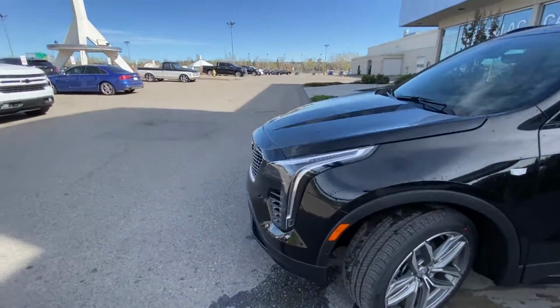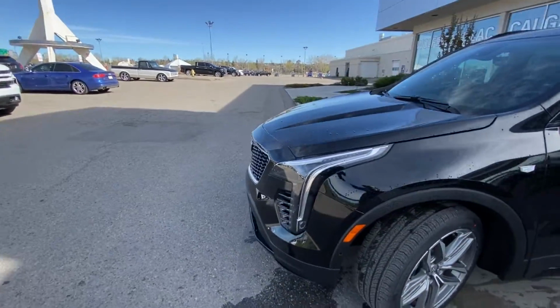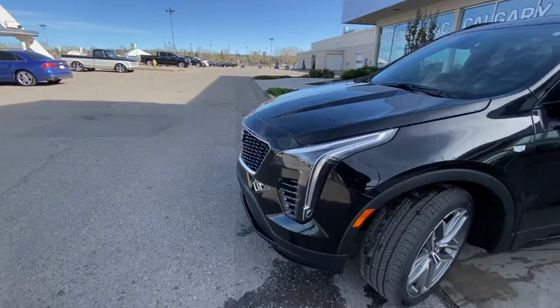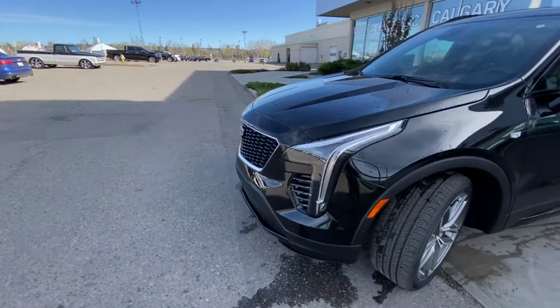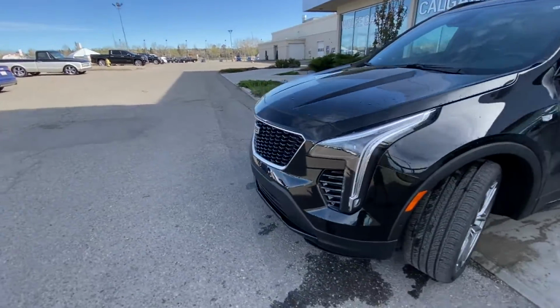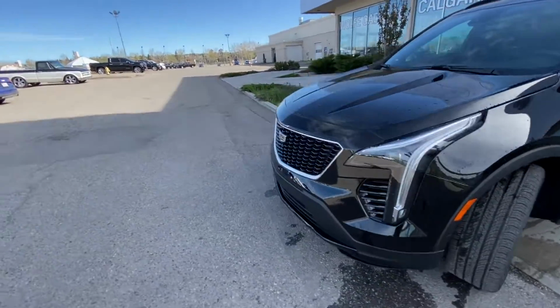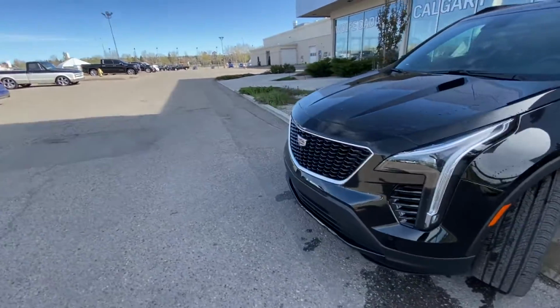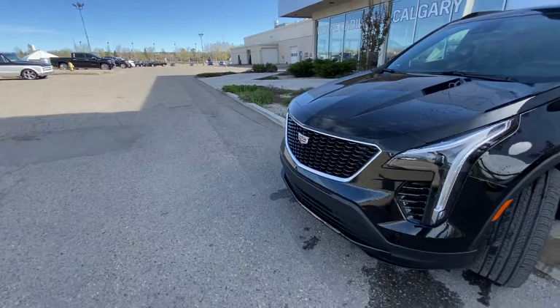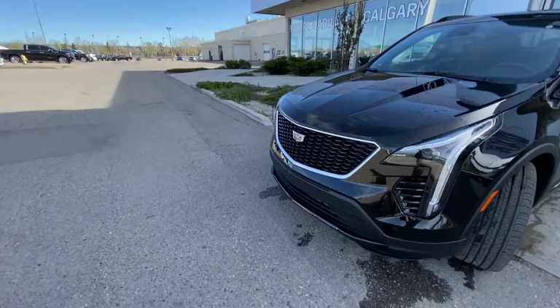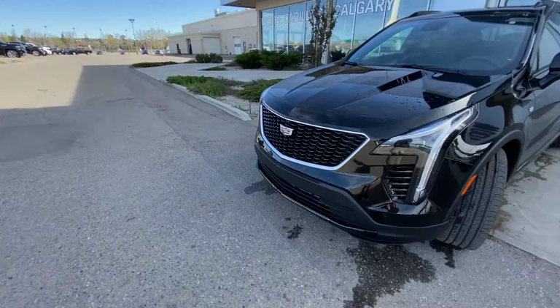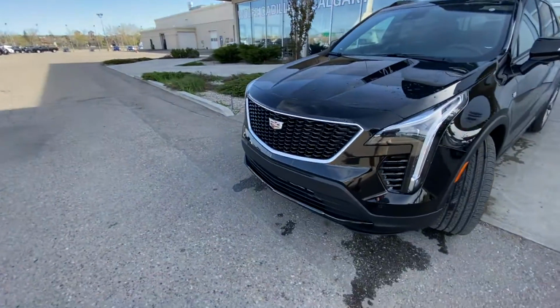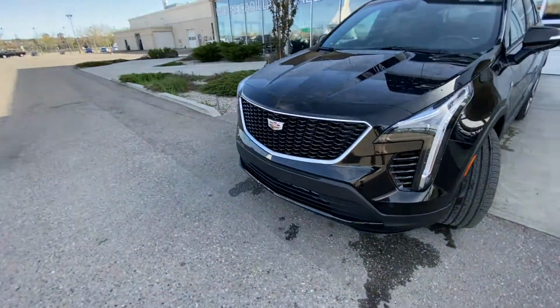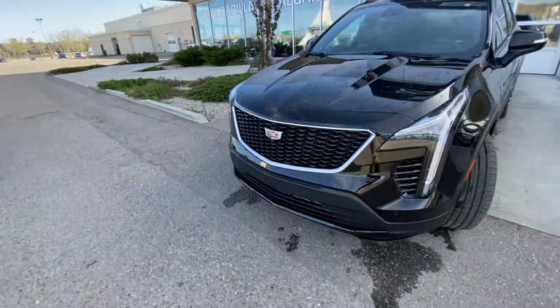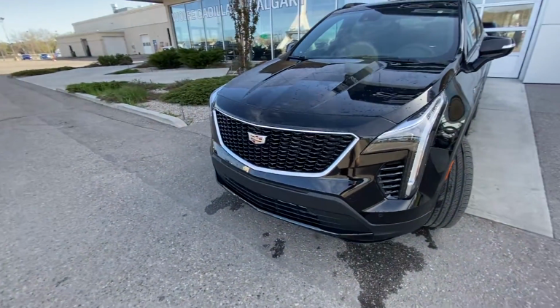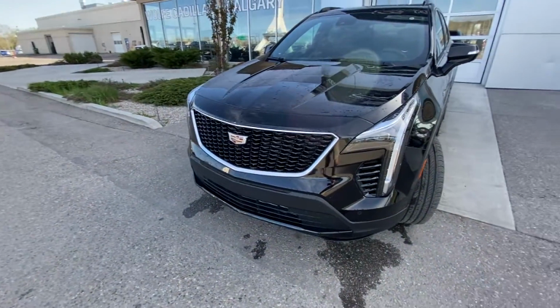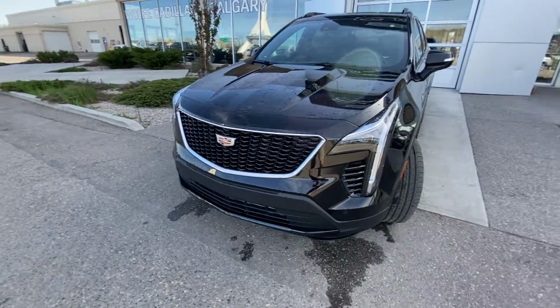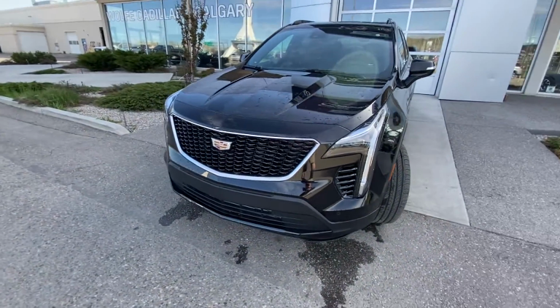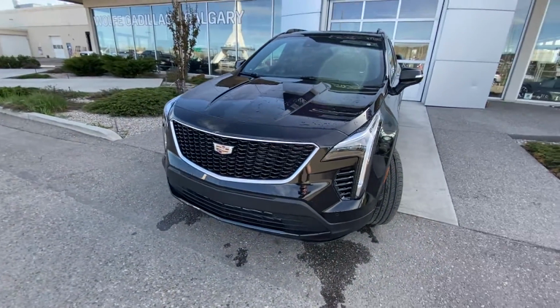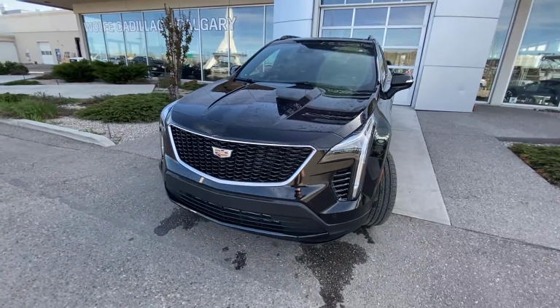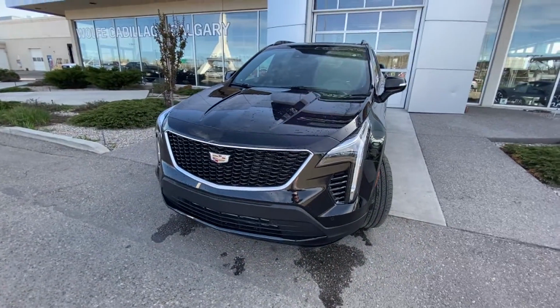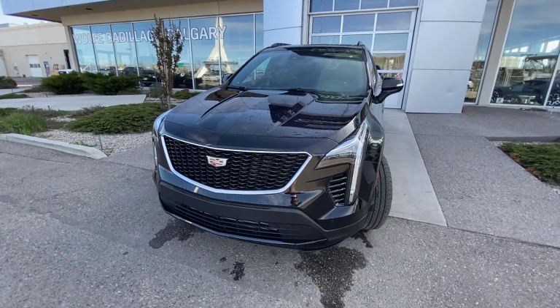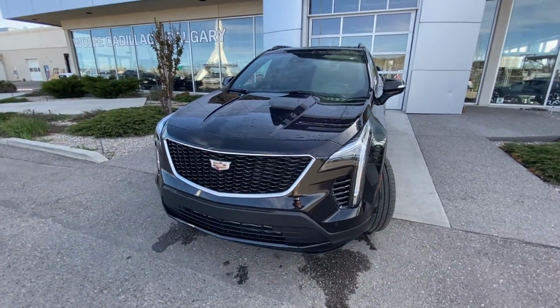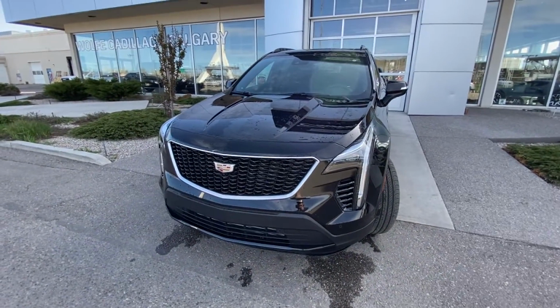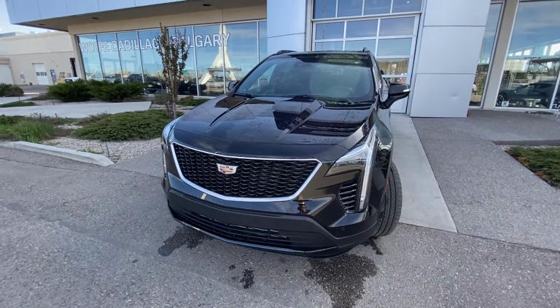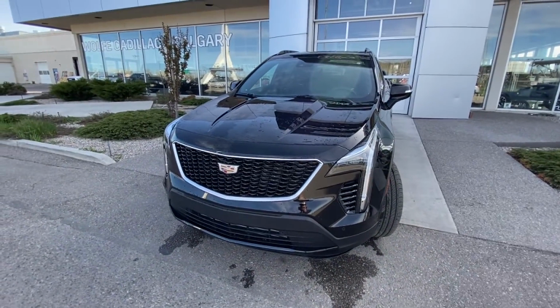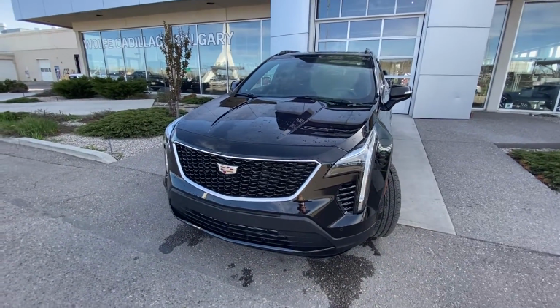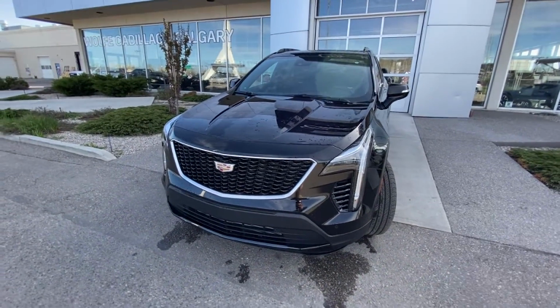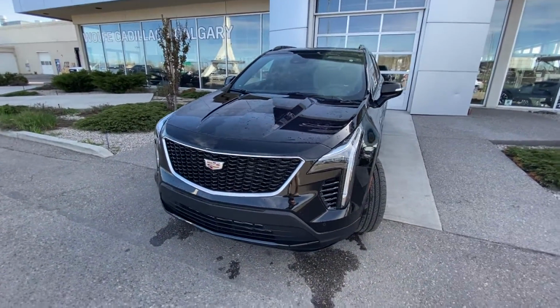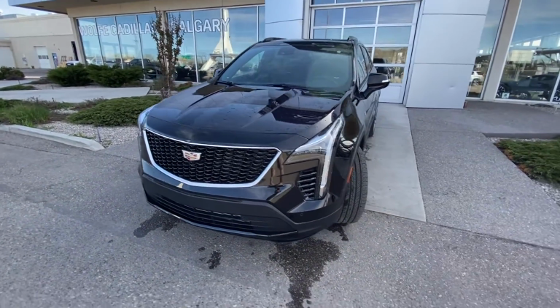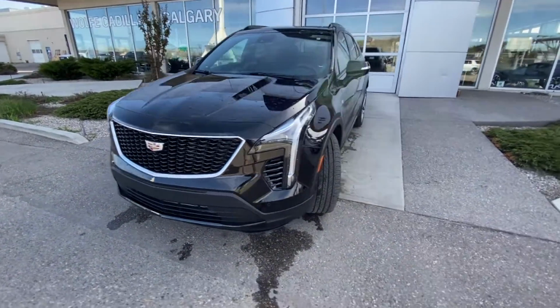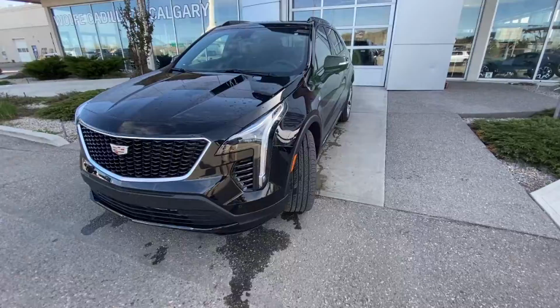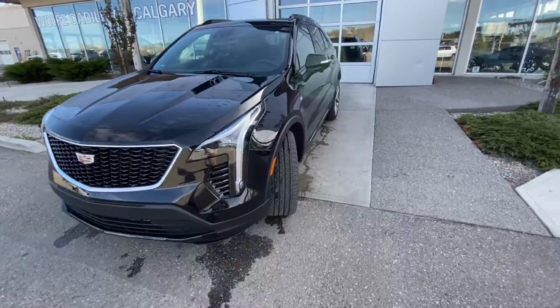Making our way to the front of the vehicle, we have LED daytime running lamps and turn signals, front parking sensors, a camera system, and this sport grille.